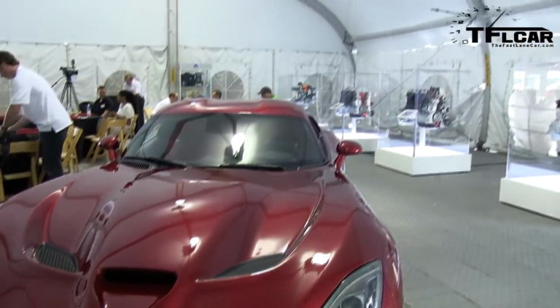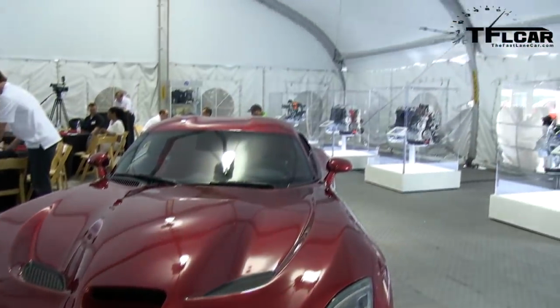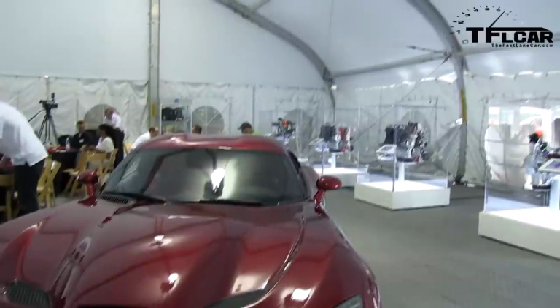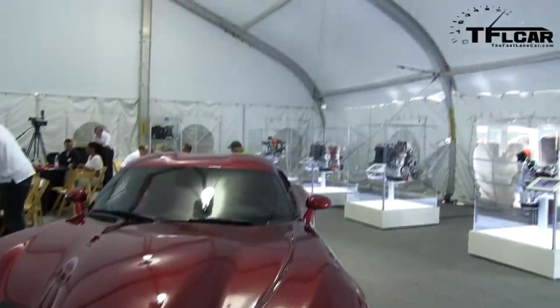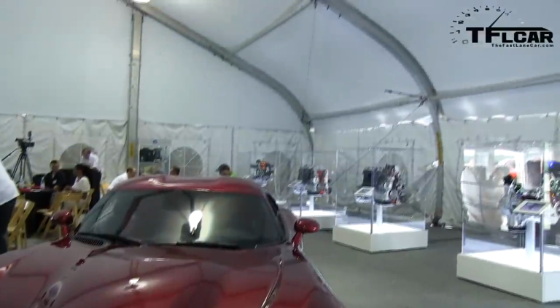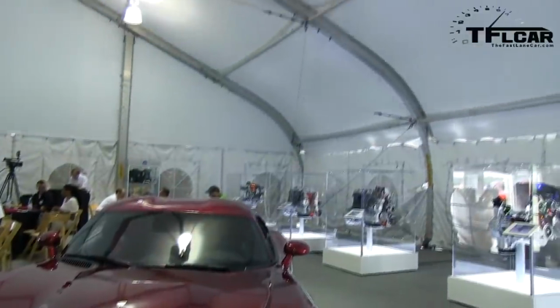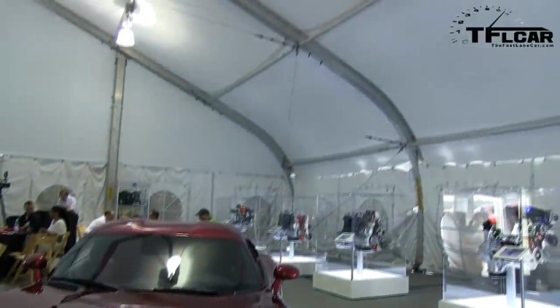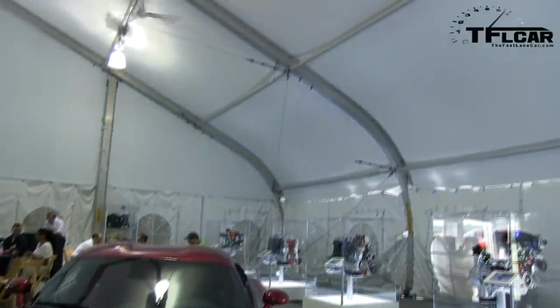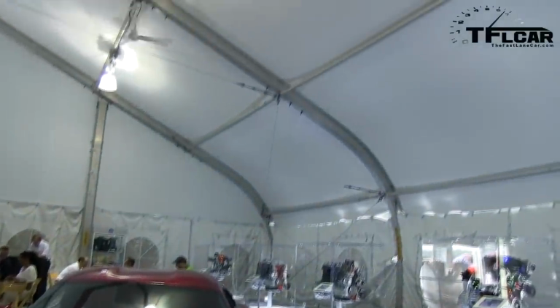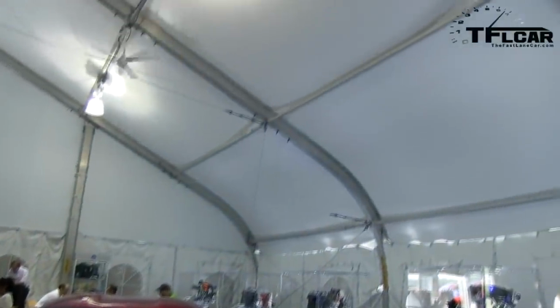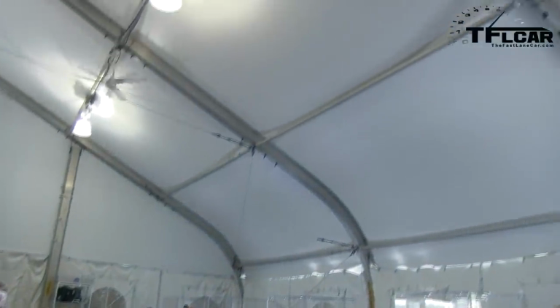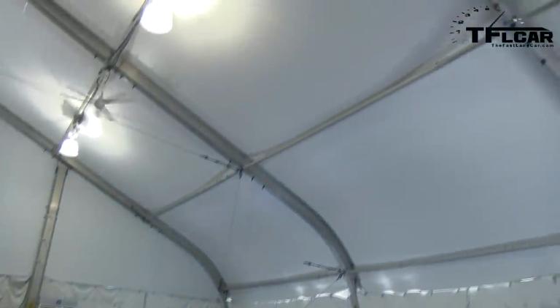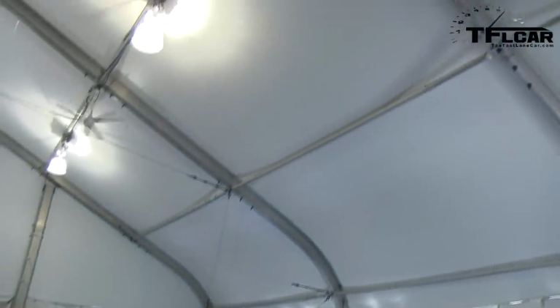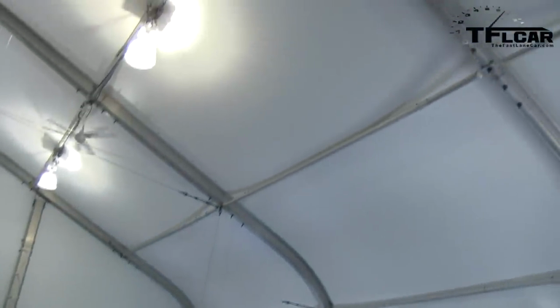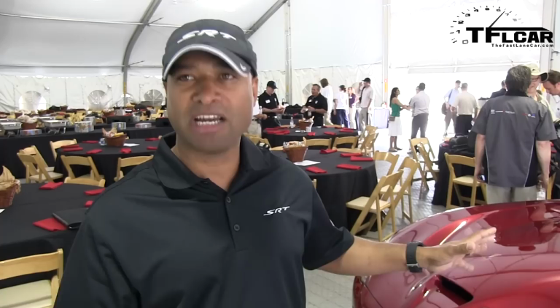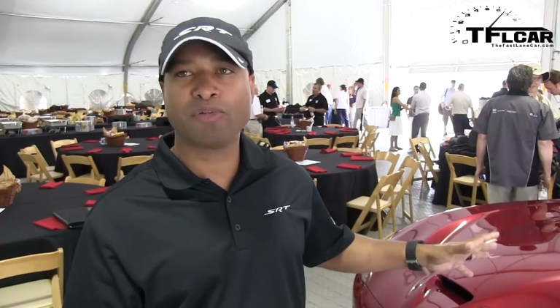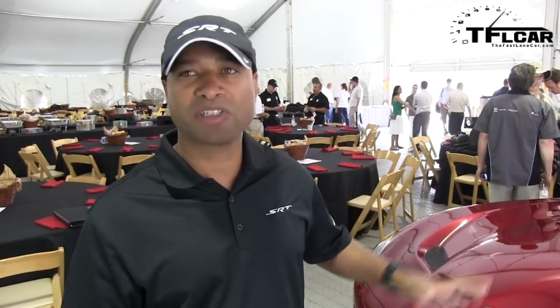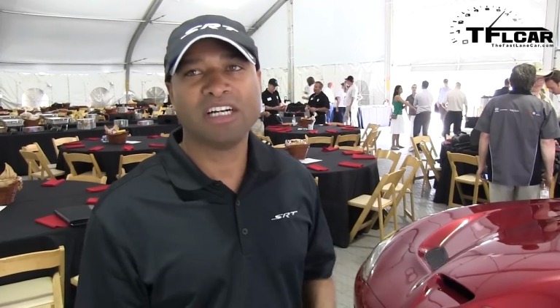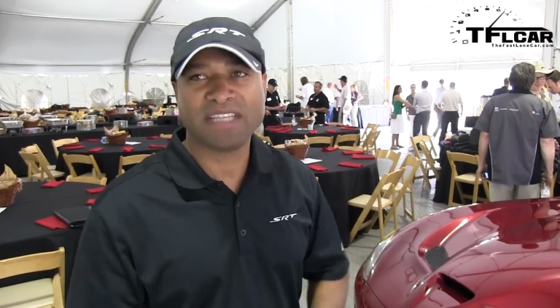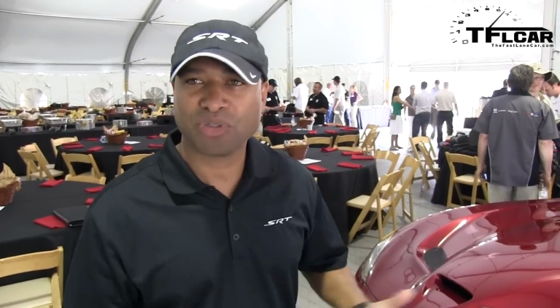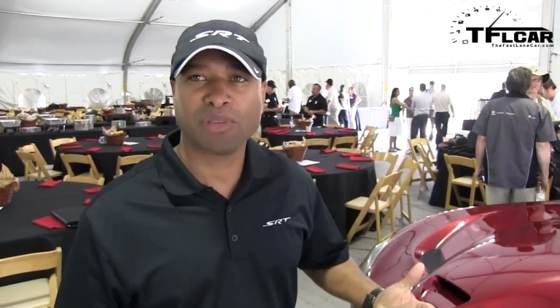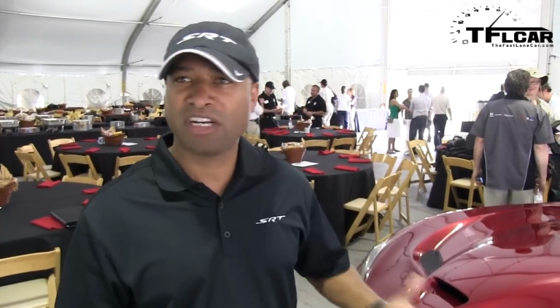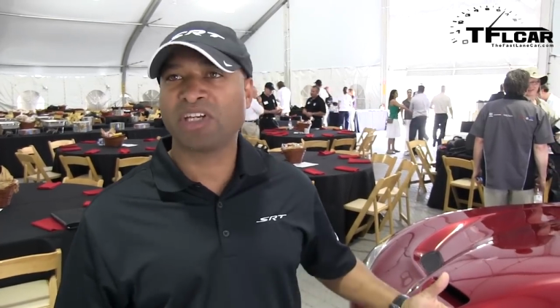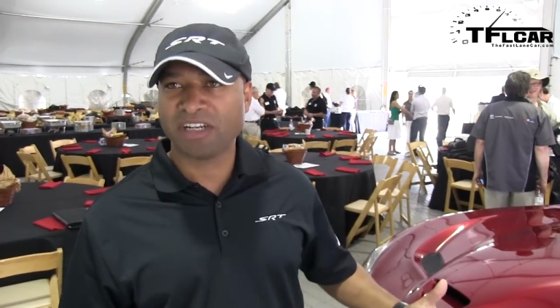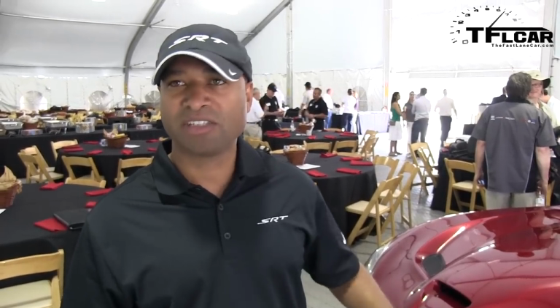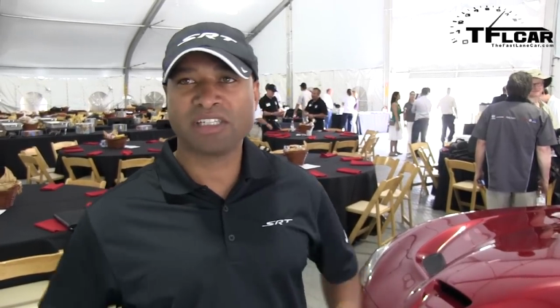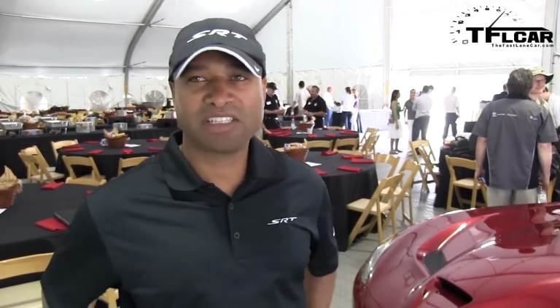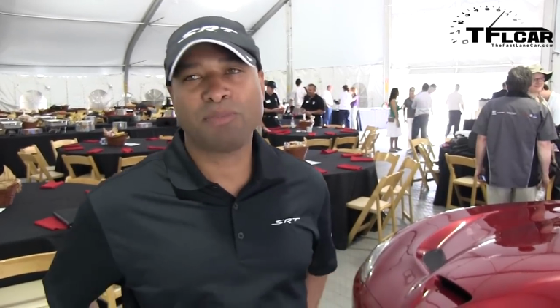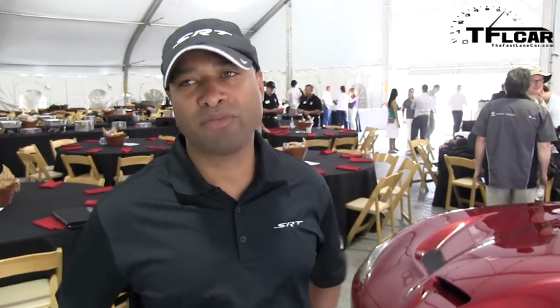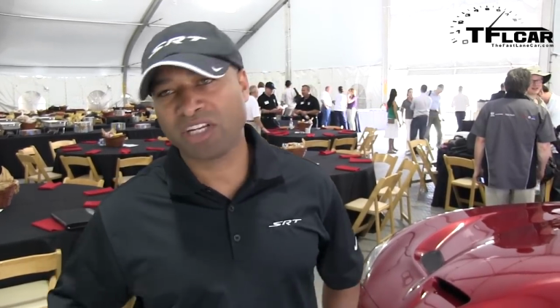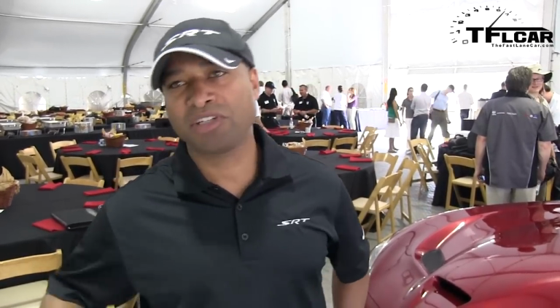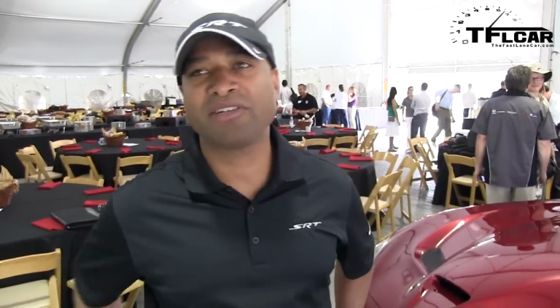Every scoop, every shape — the car actually creates negative lift, downforce, naturally without any wings on it. So that's all part of working with engineering.